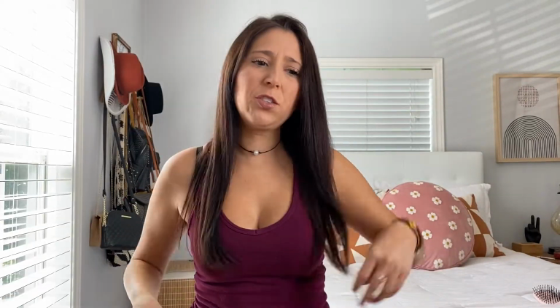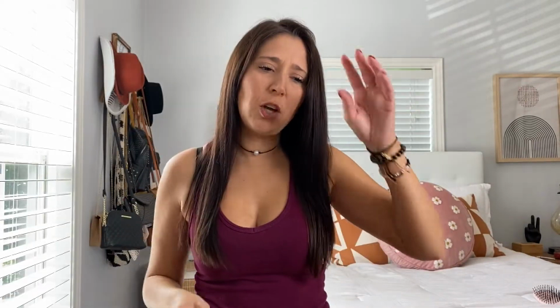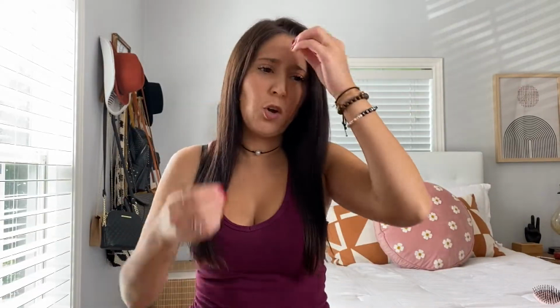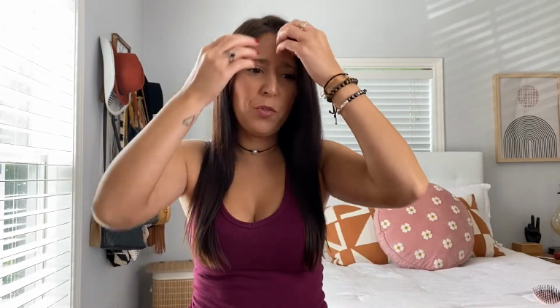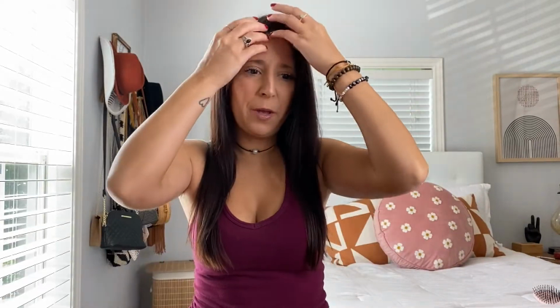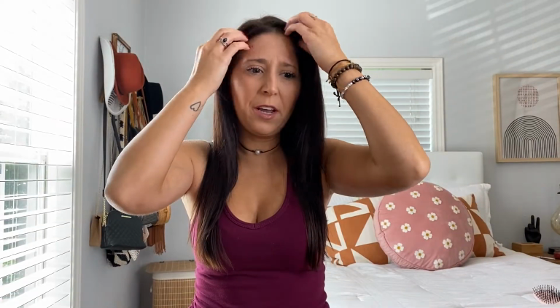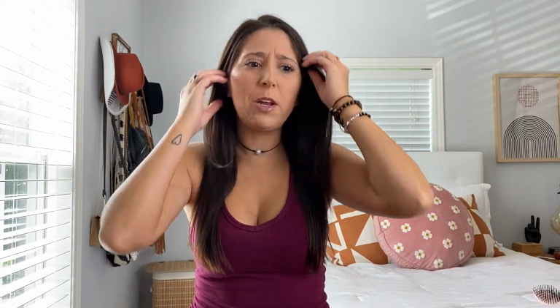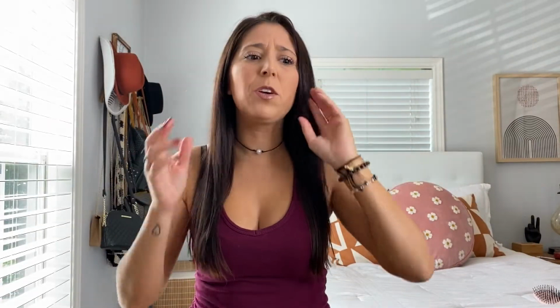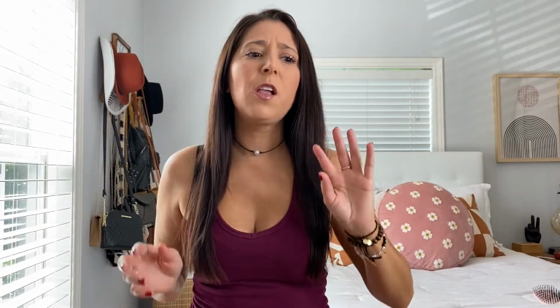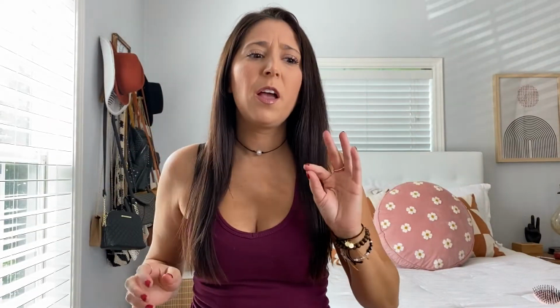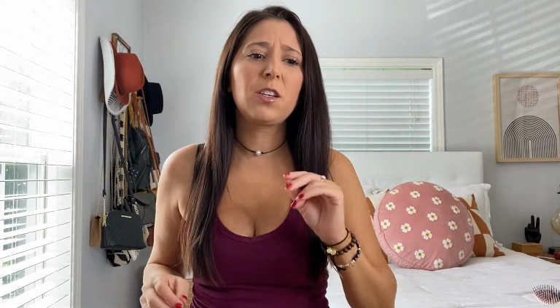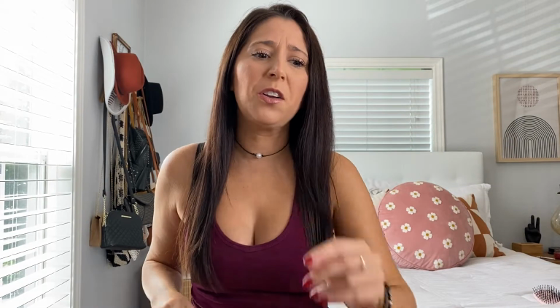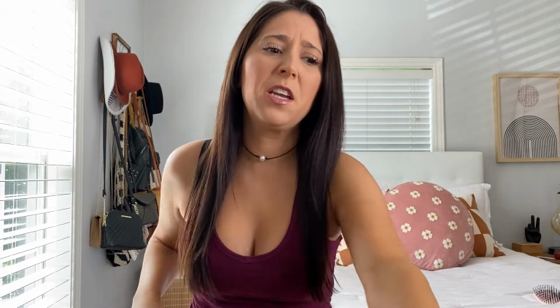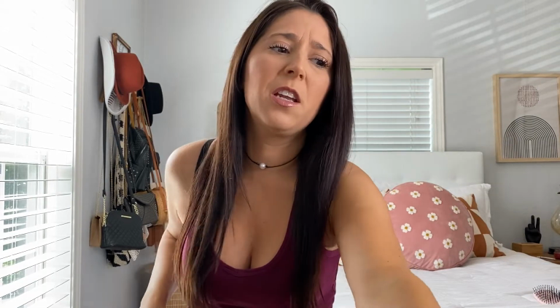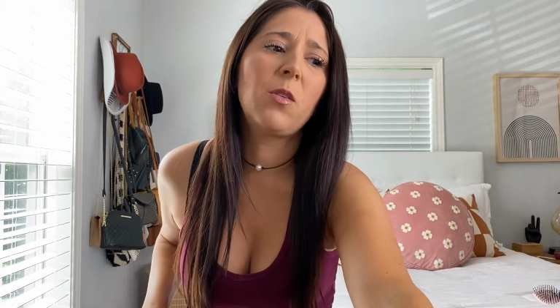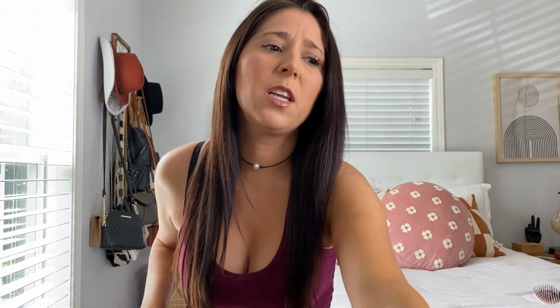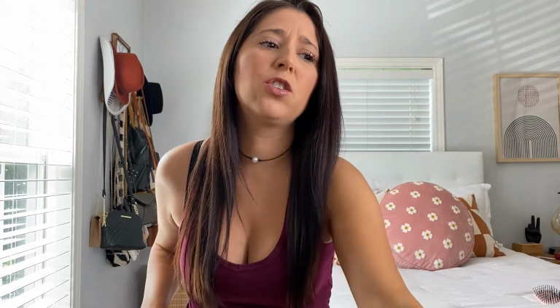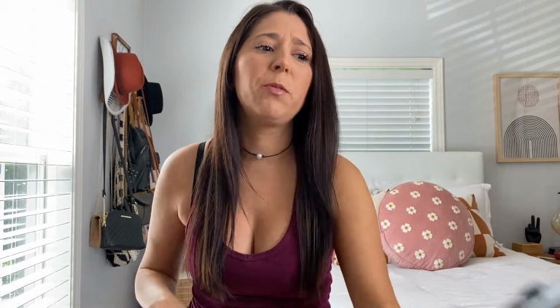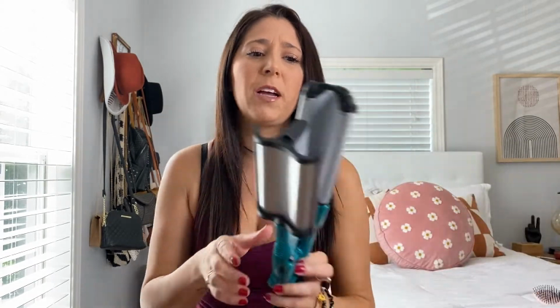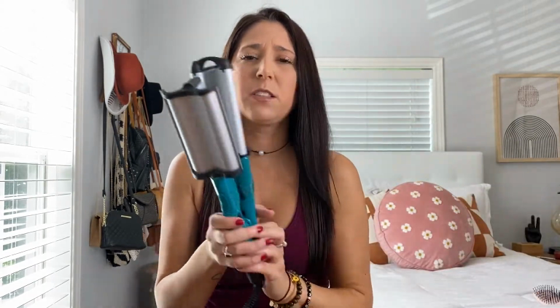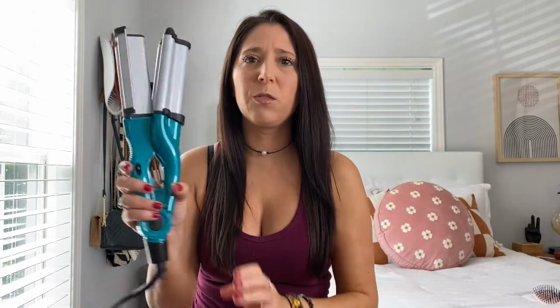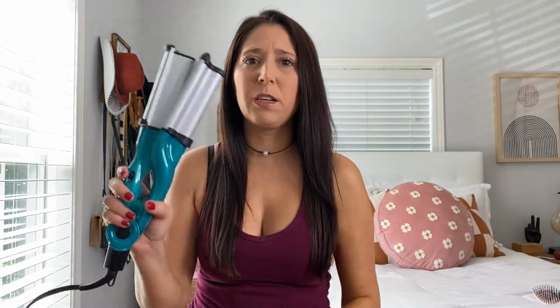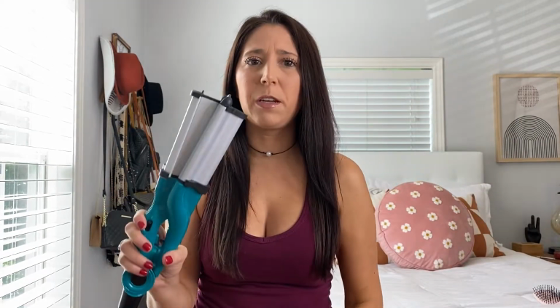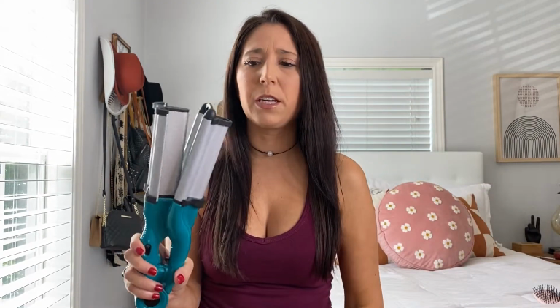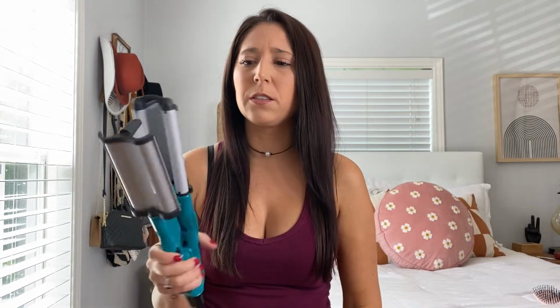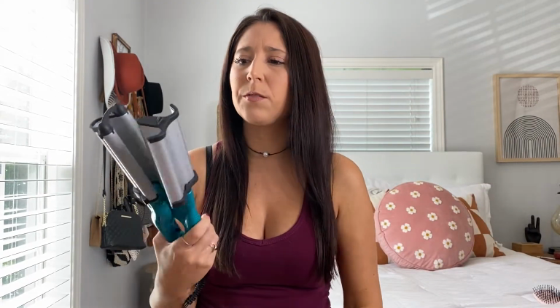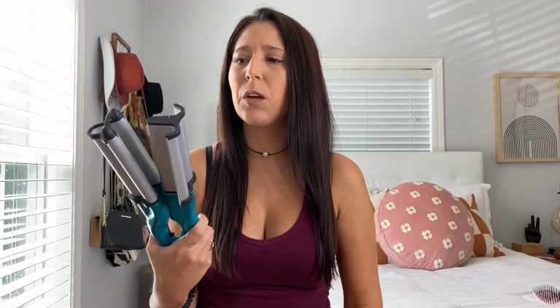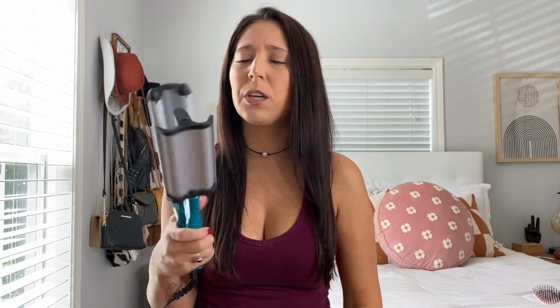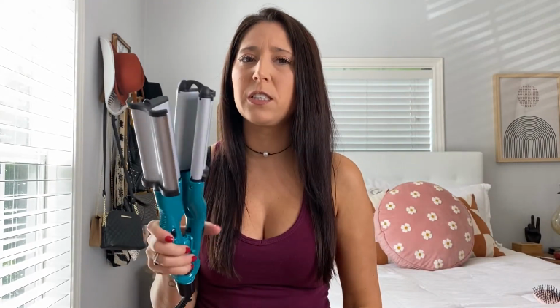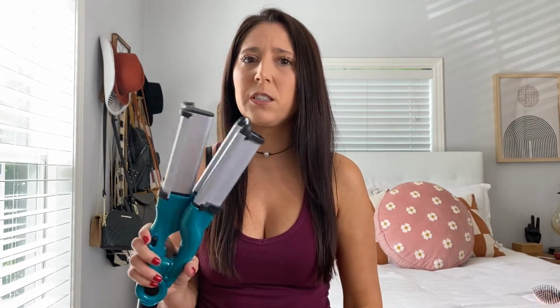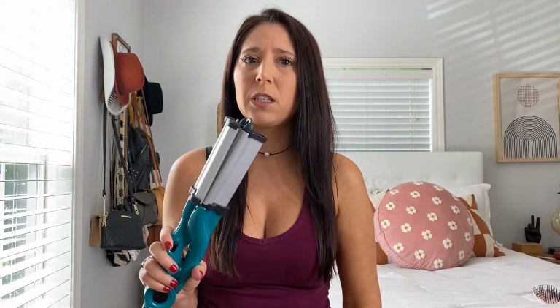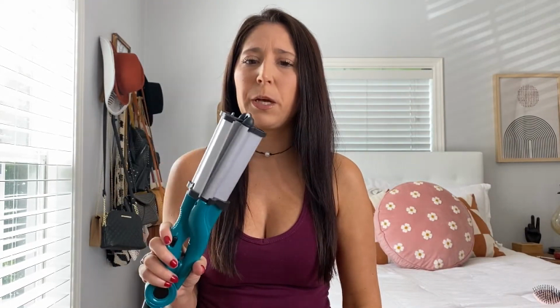So the BedHead waver has already heated — that was like super fast. That was like maybe 10 seconds.